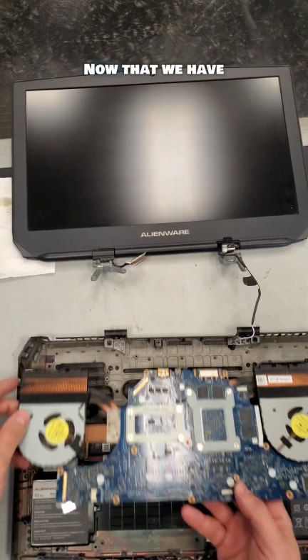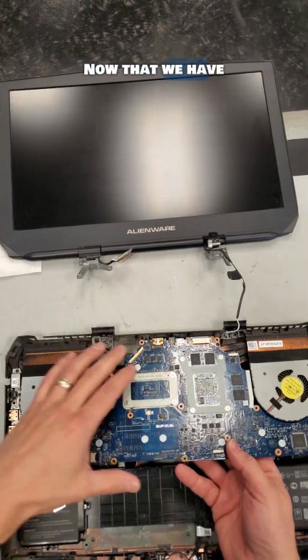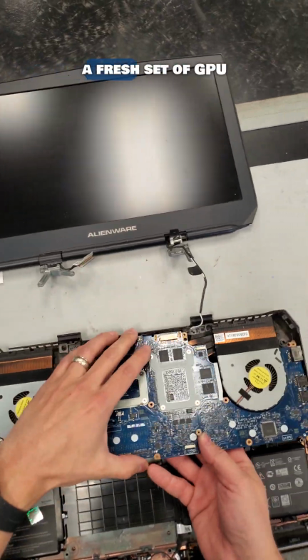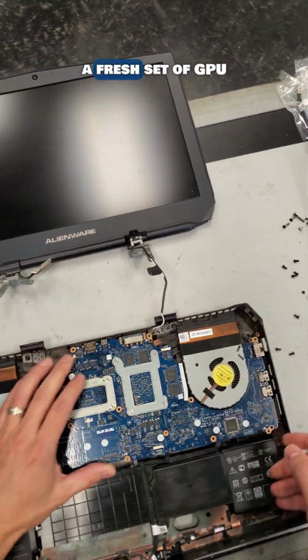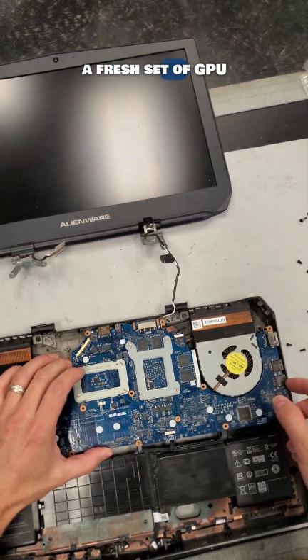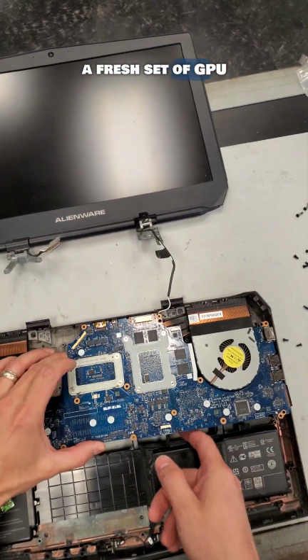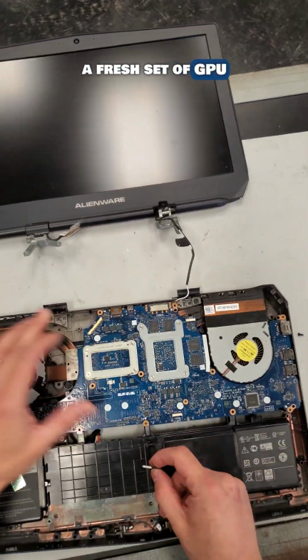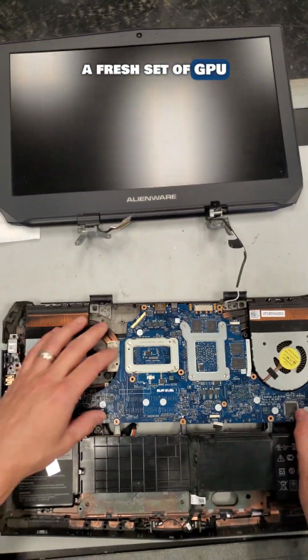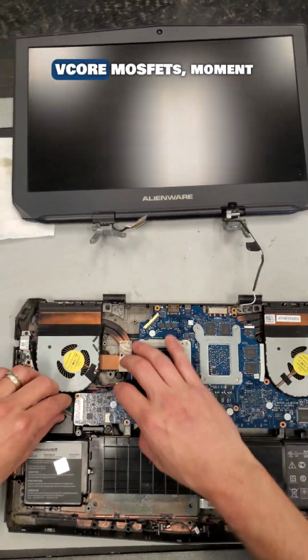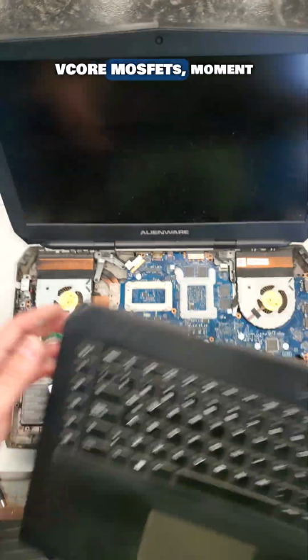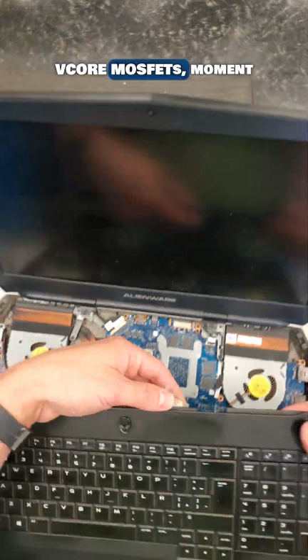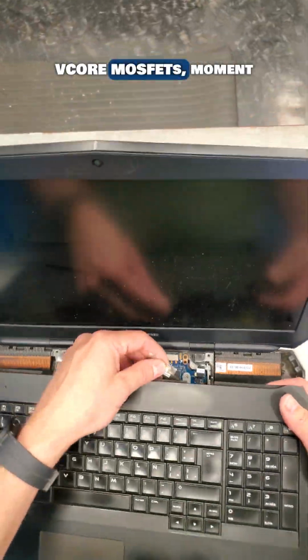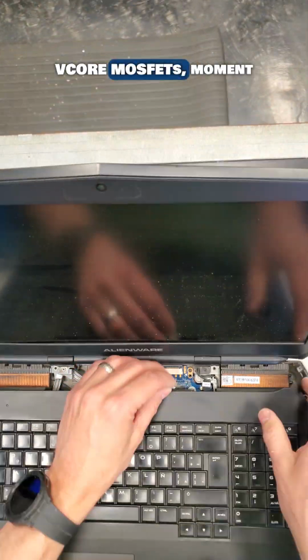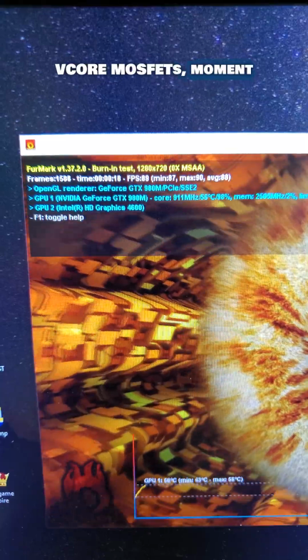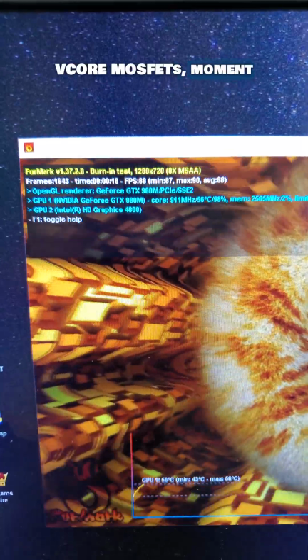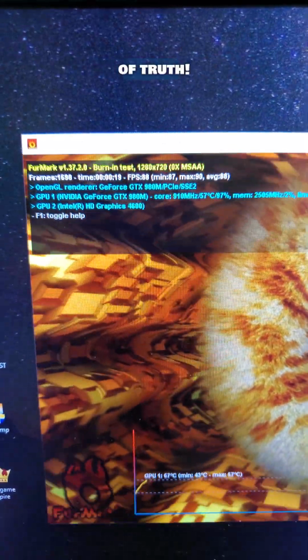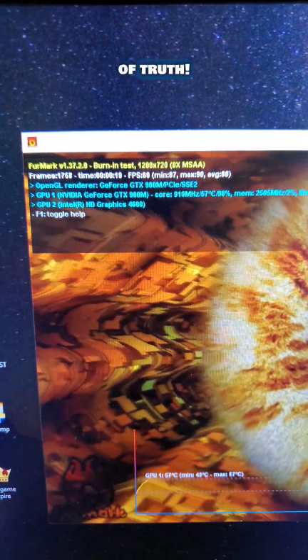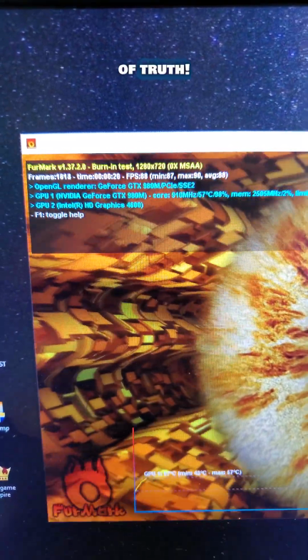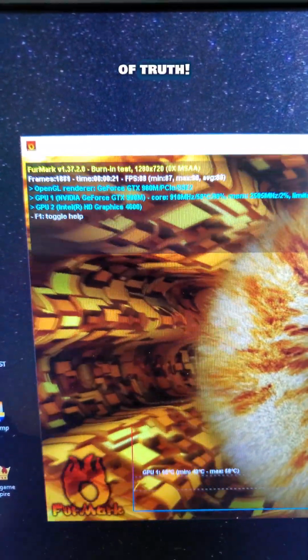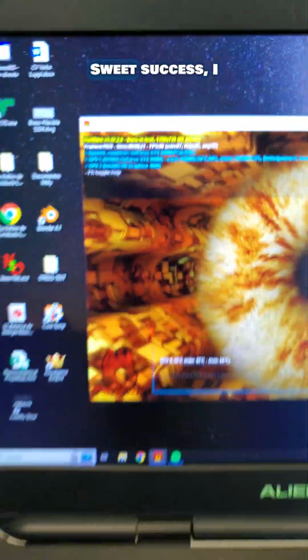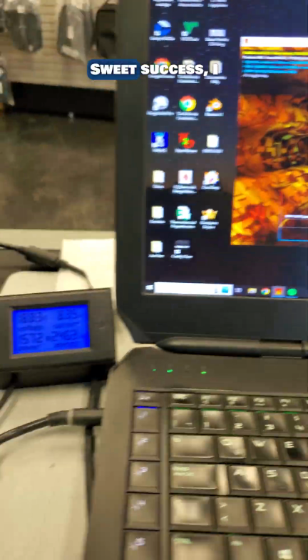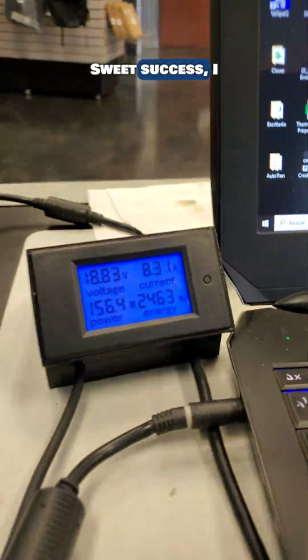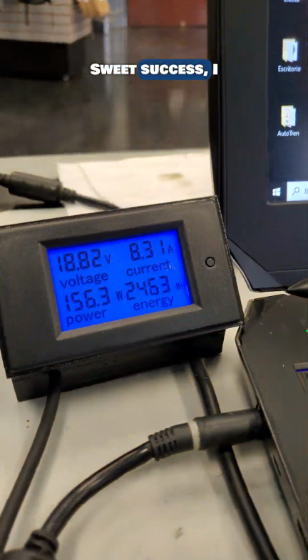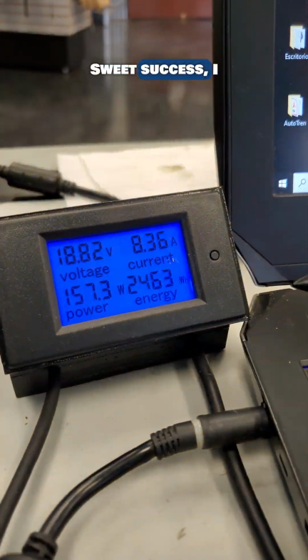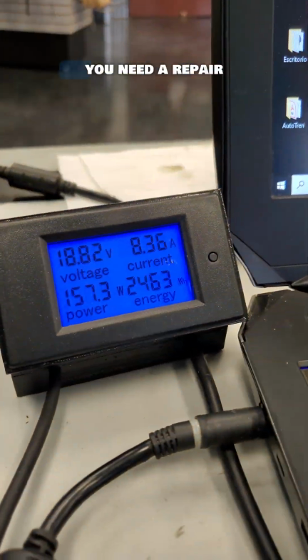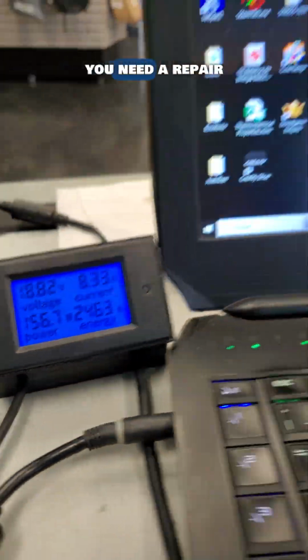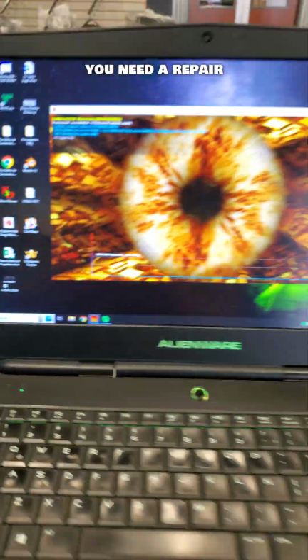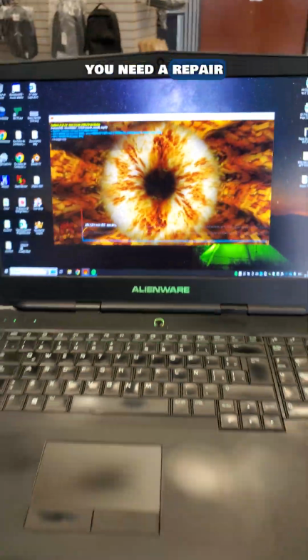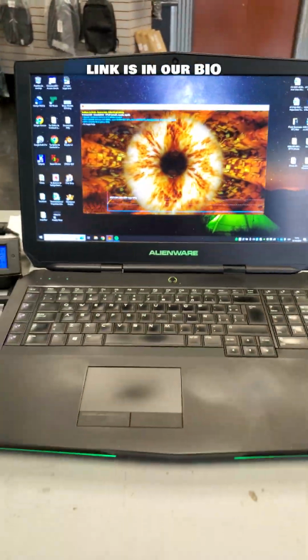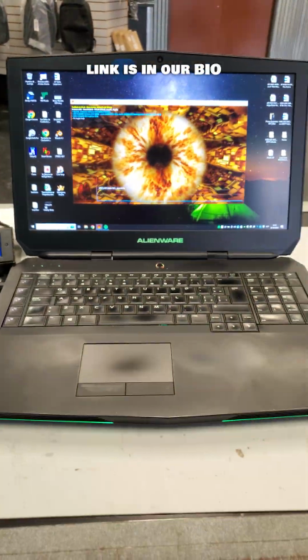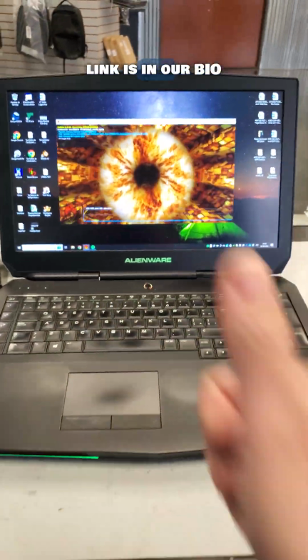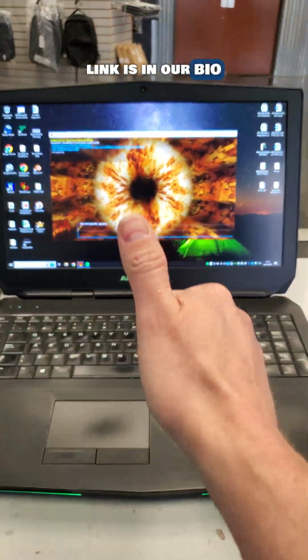Now that we have a fresh set of GPU V-Core MOSFETs, moment of truth — sweet success. If you need a repair, link is in our bio.